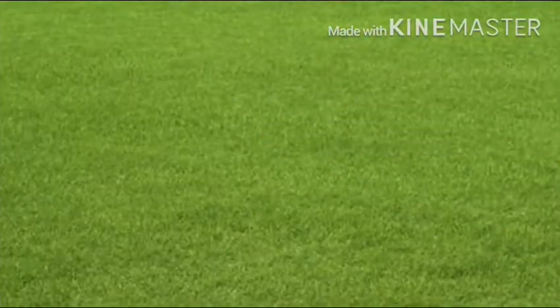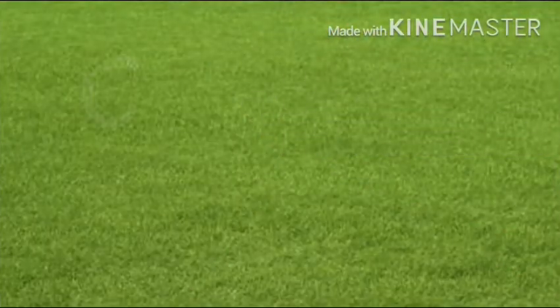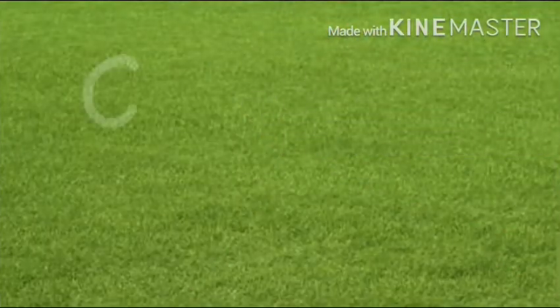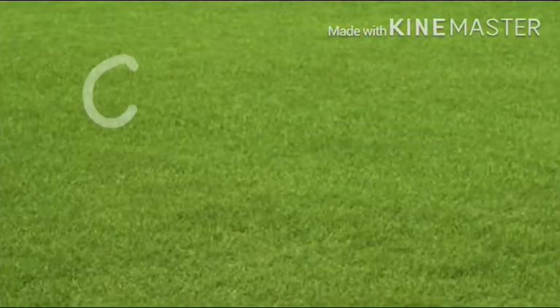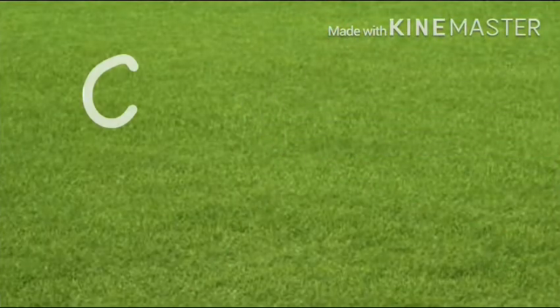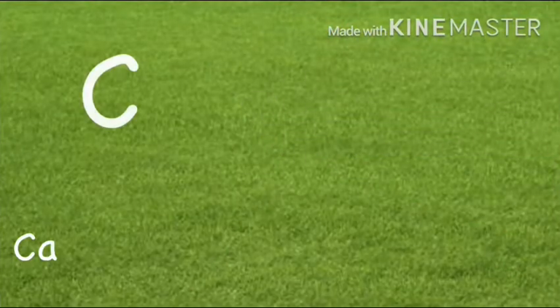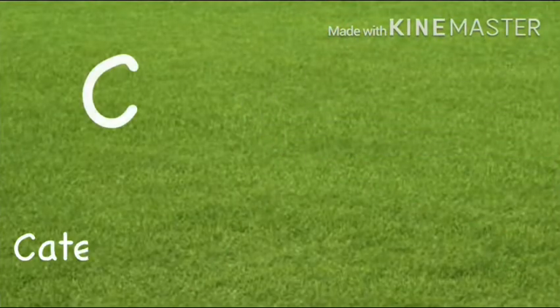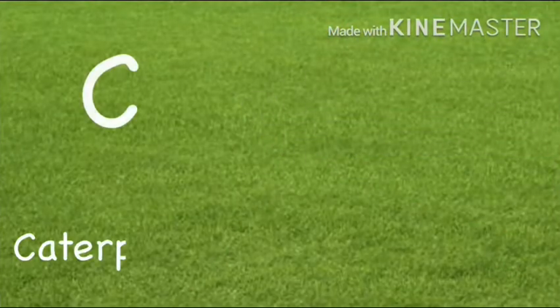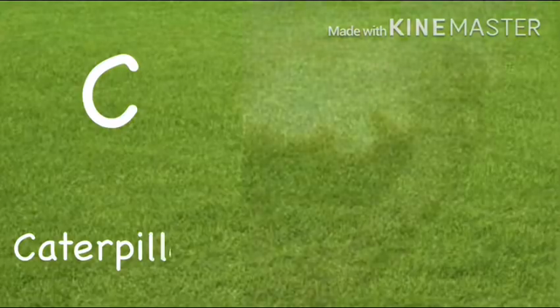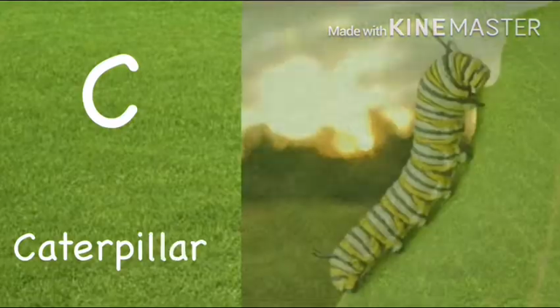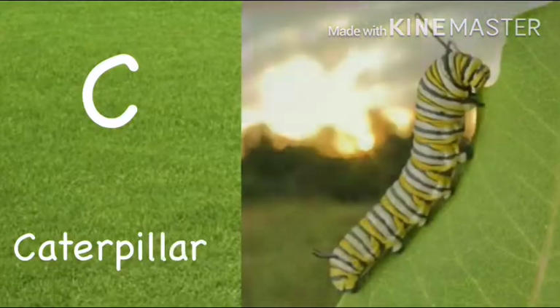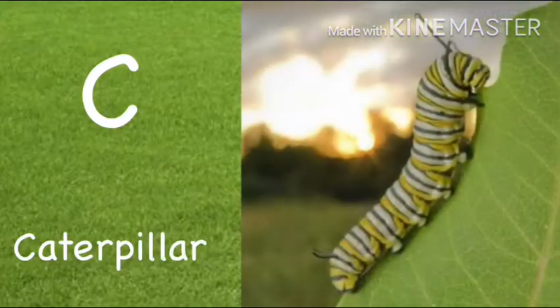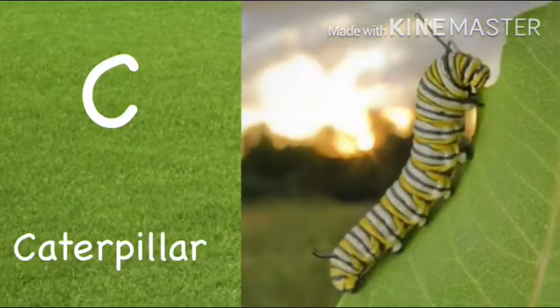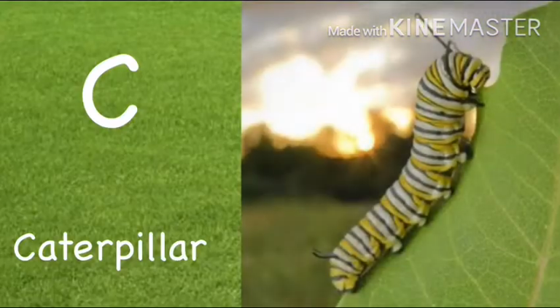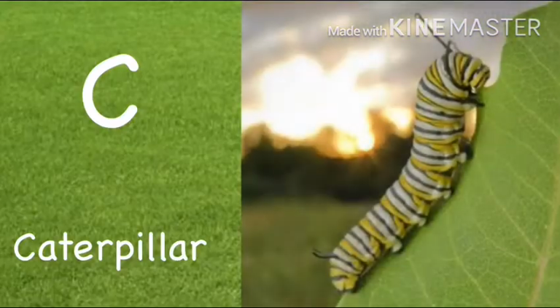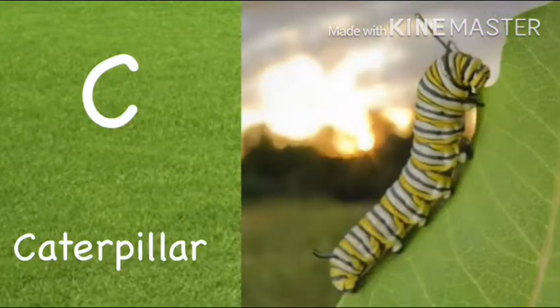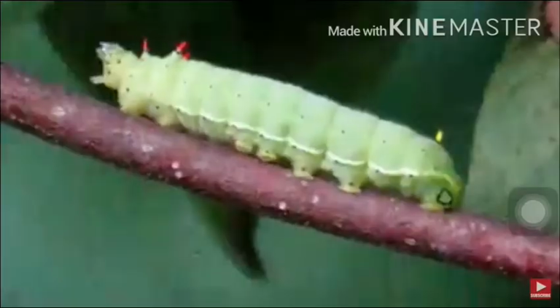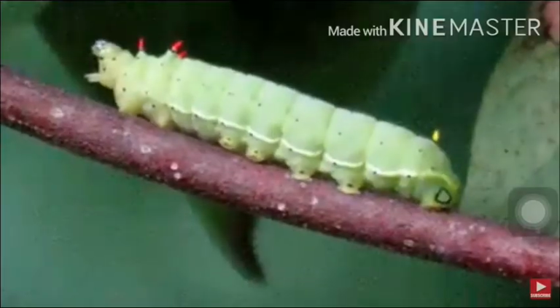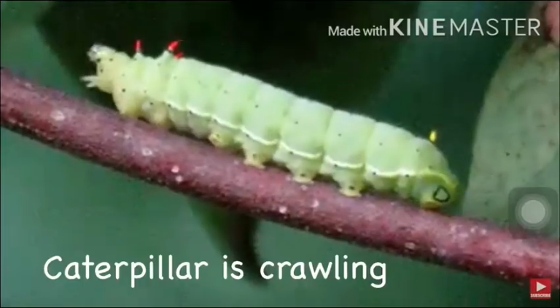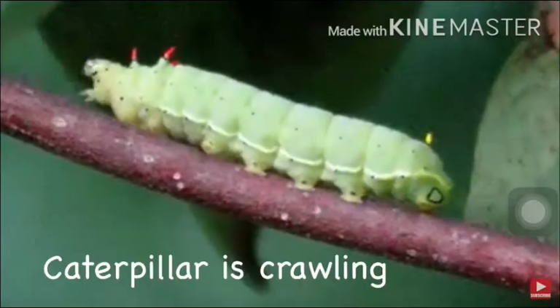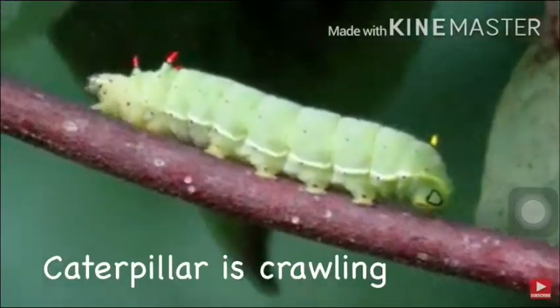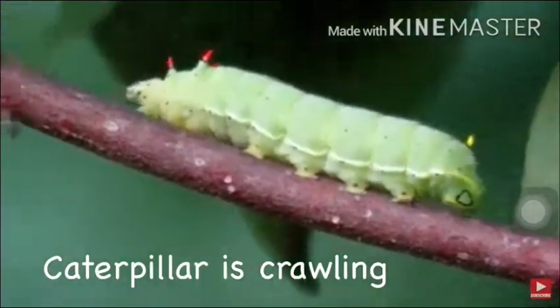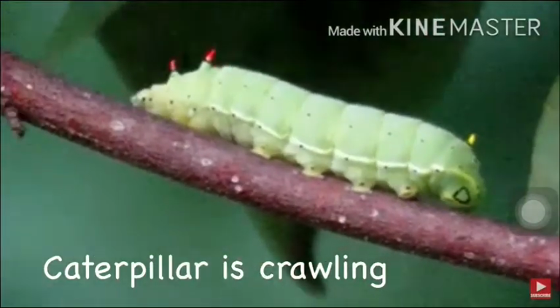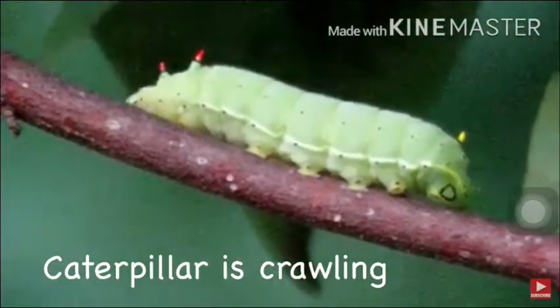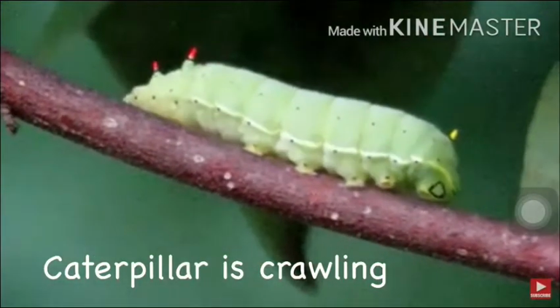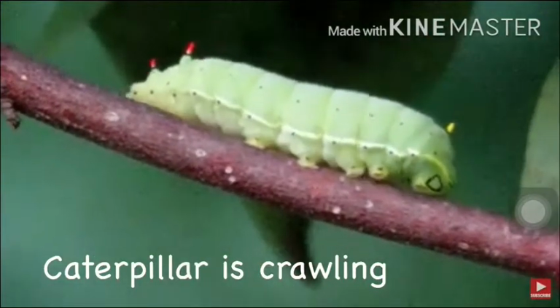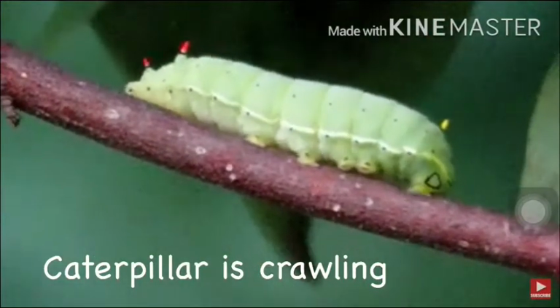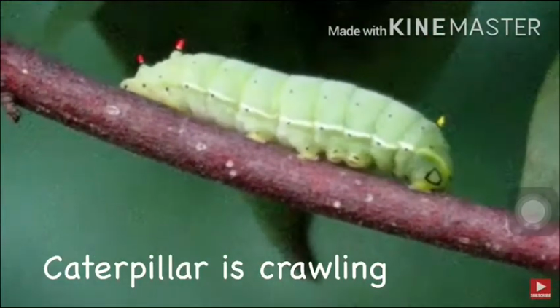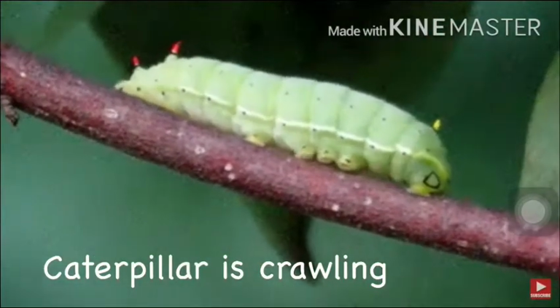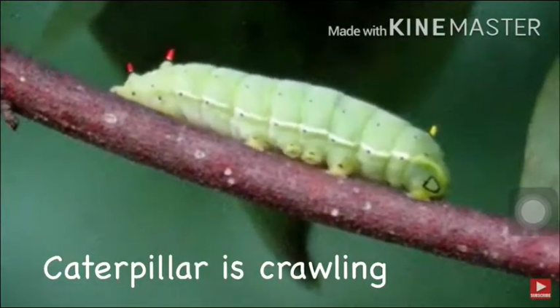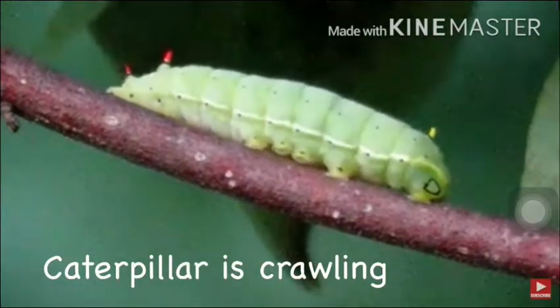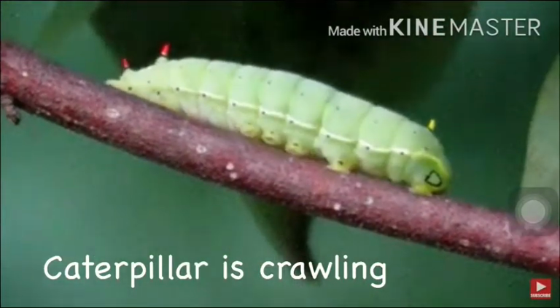C. Caterpillar. Caterpillar is crawling.